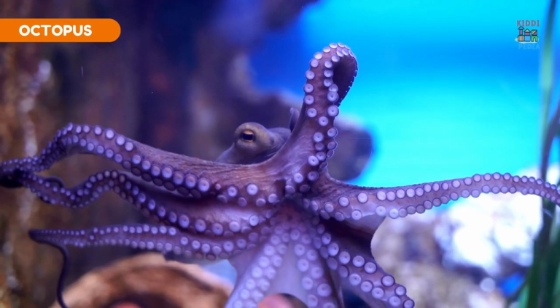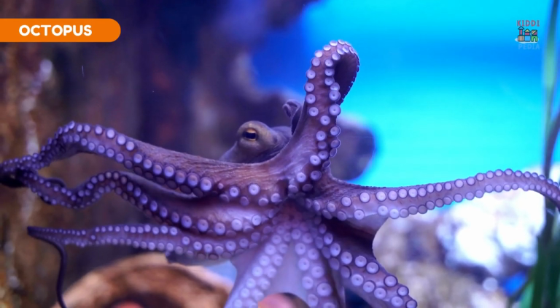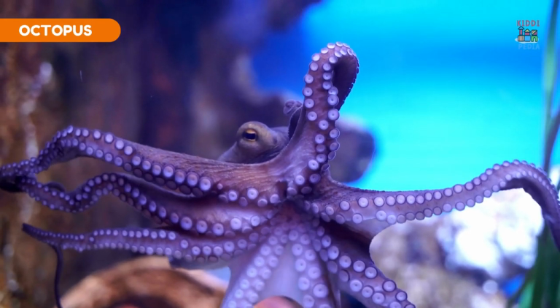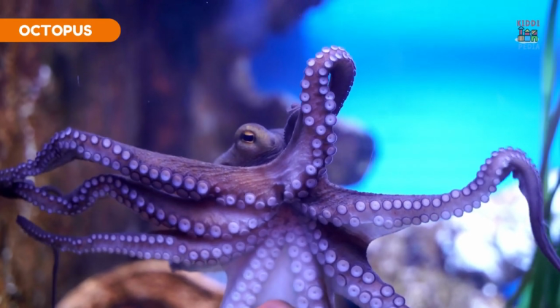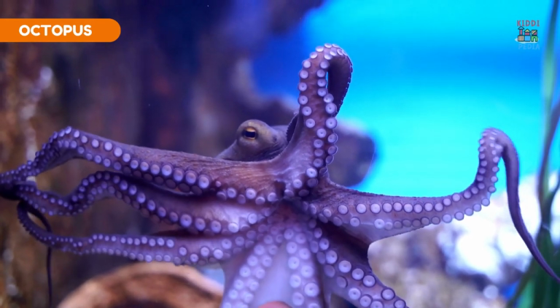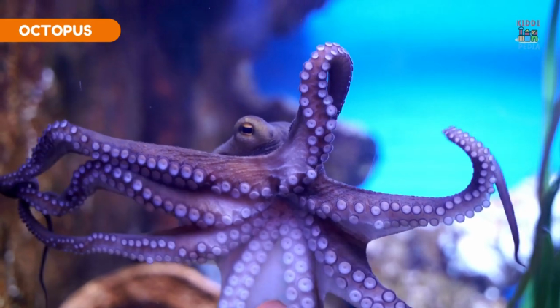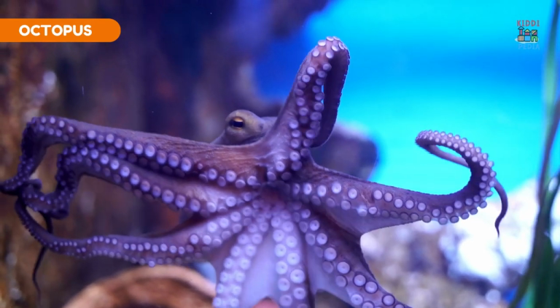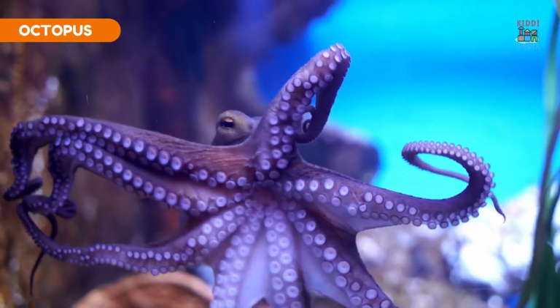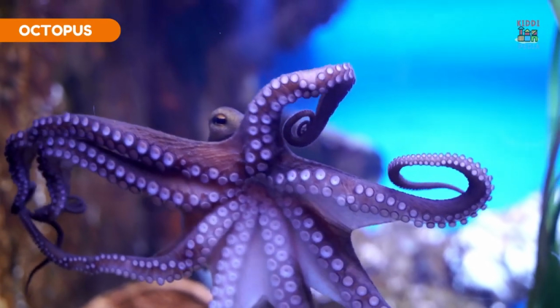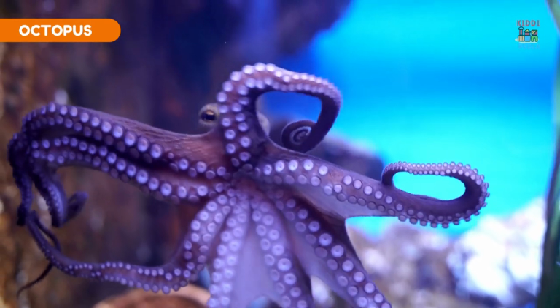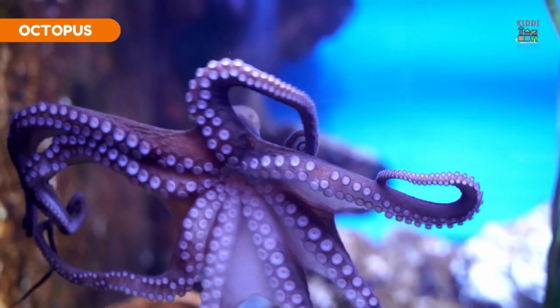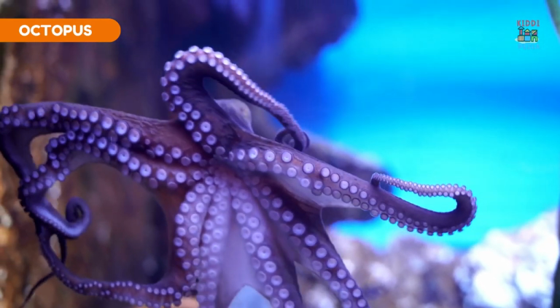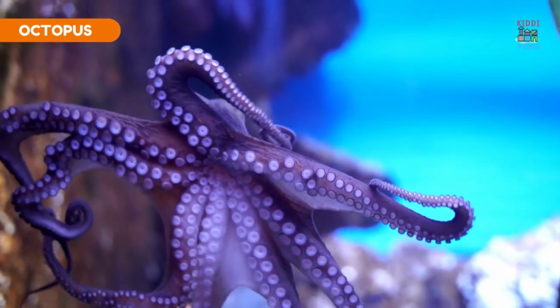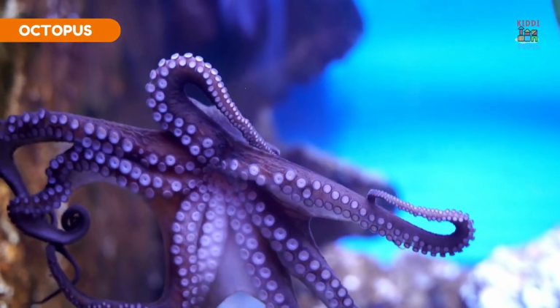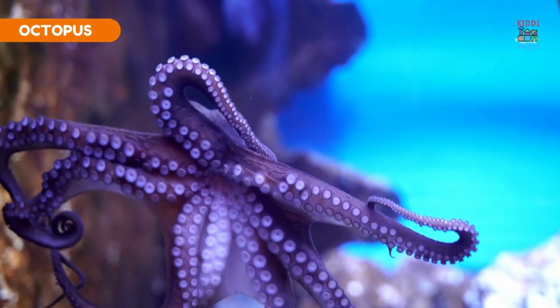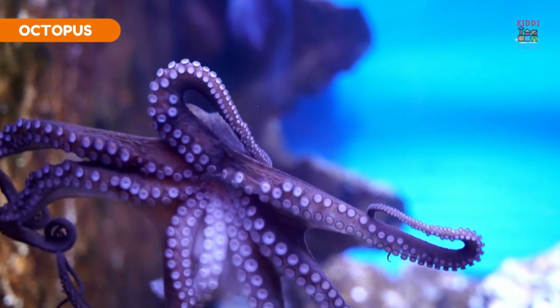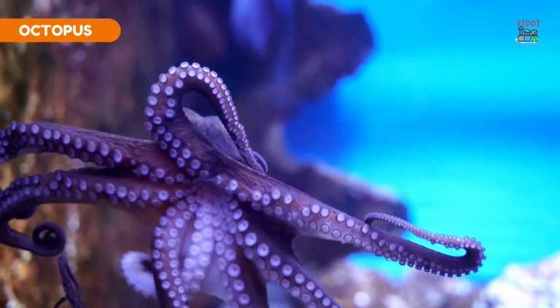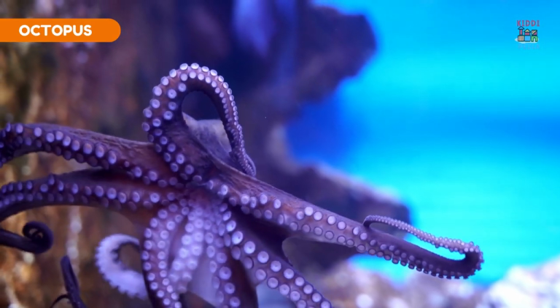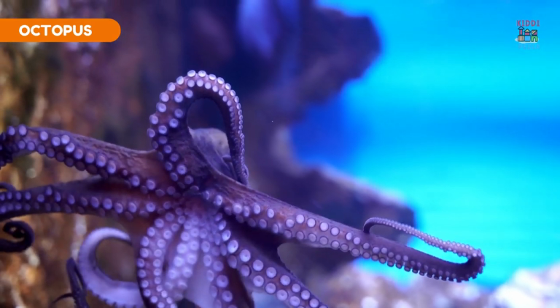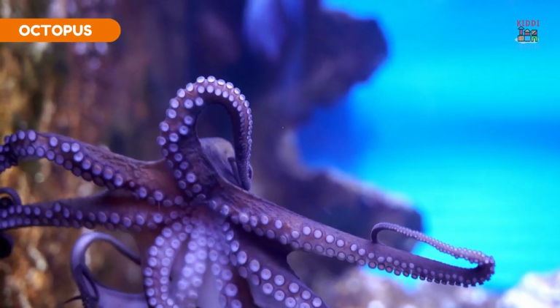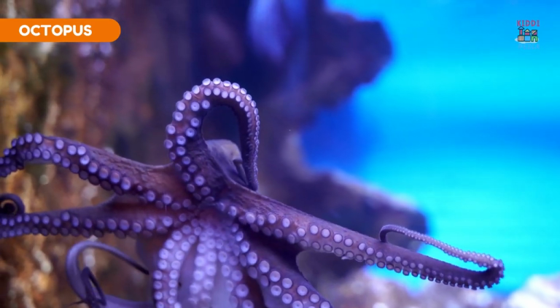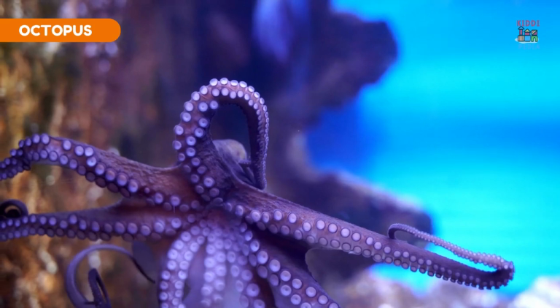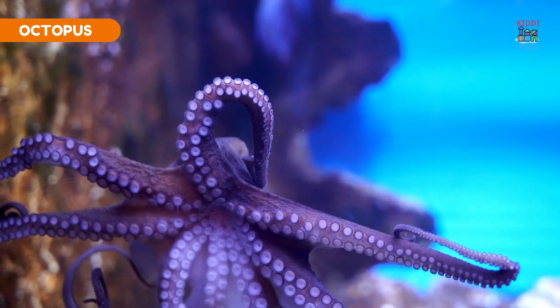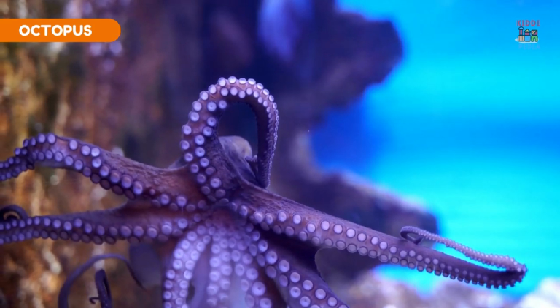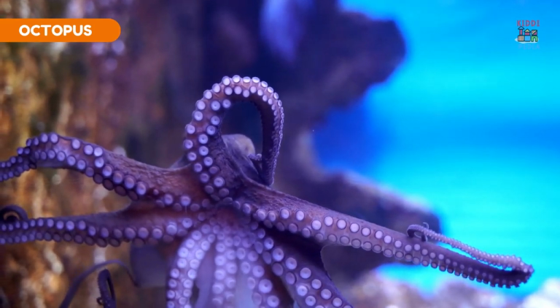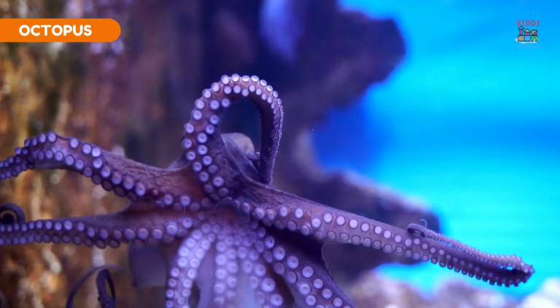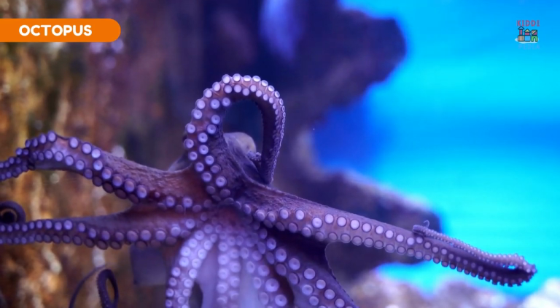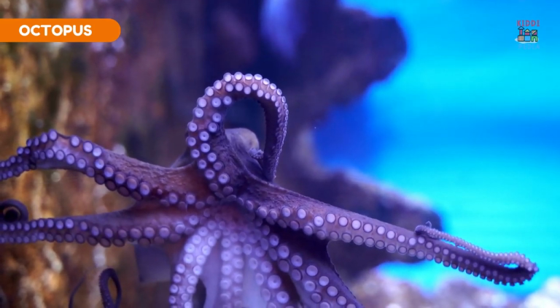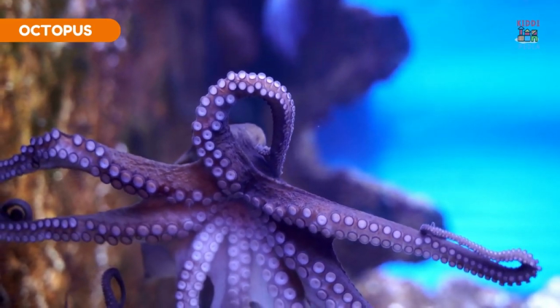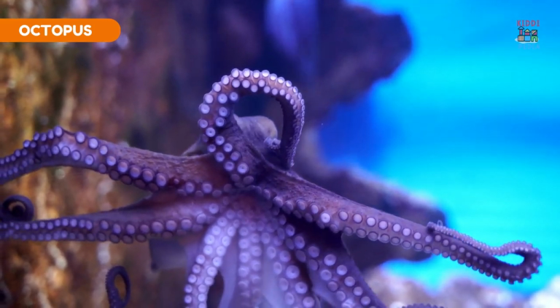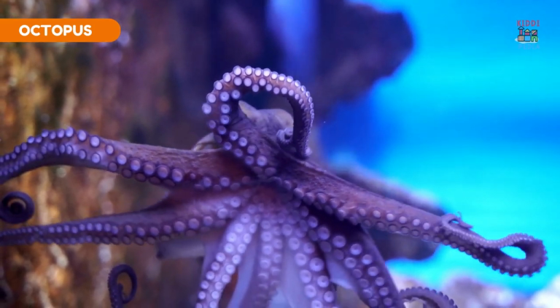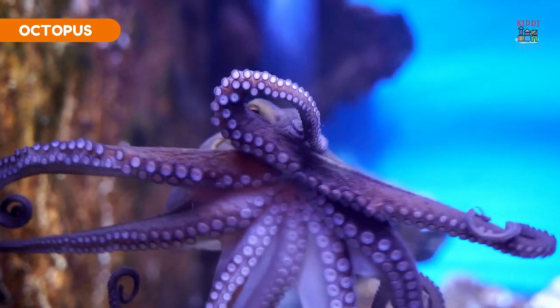Octopus. Some species of octopus can change the texture and color of their skin to match their surroundings.